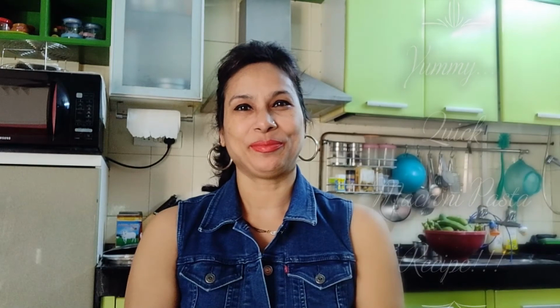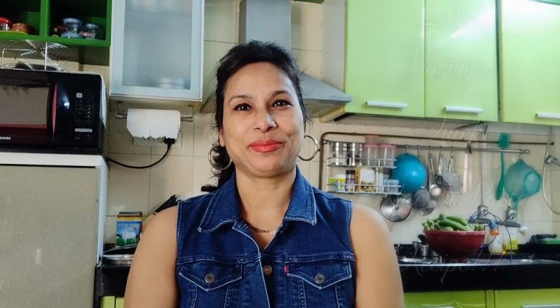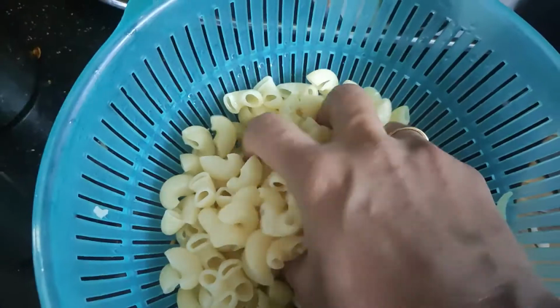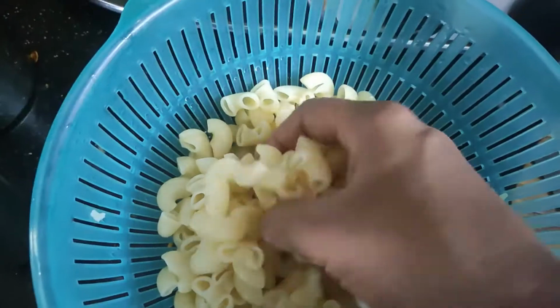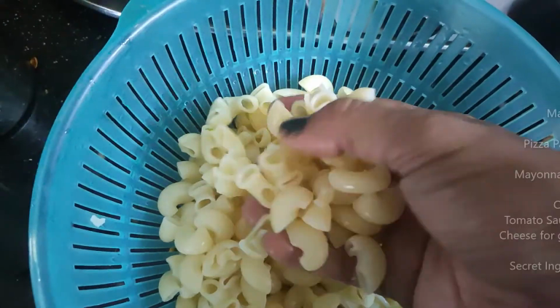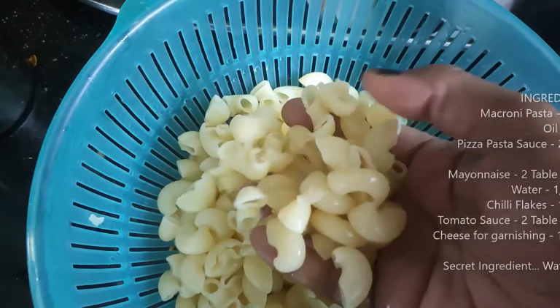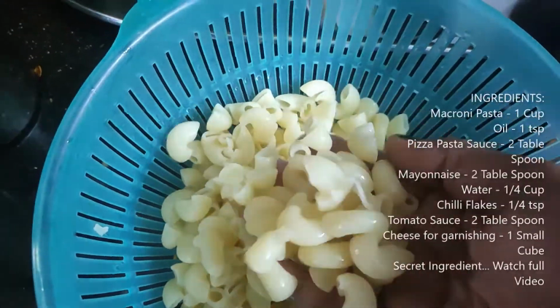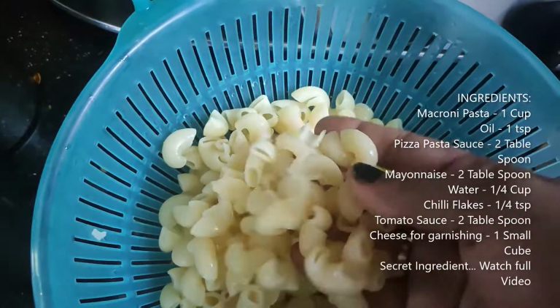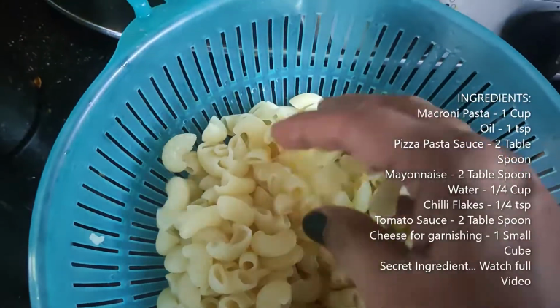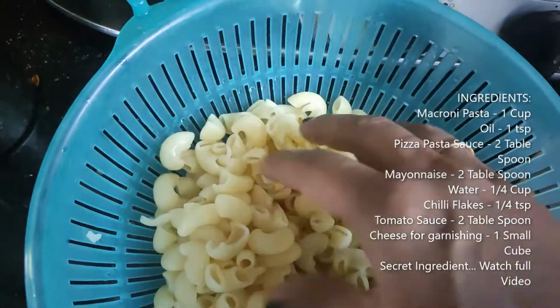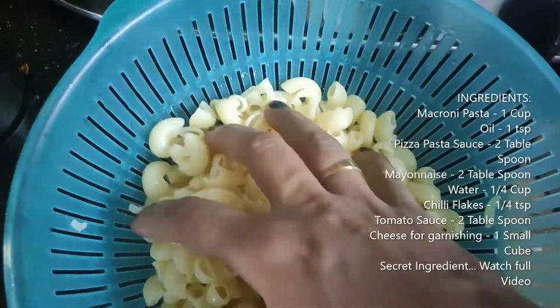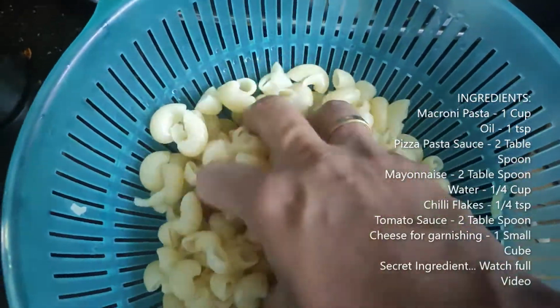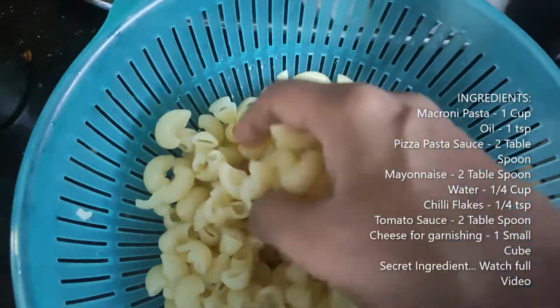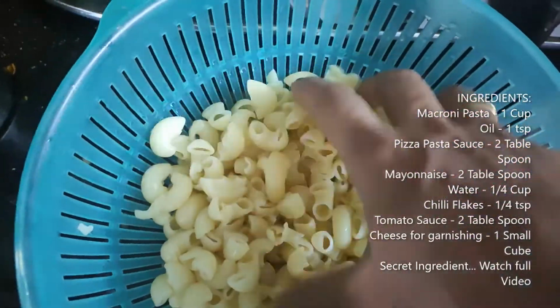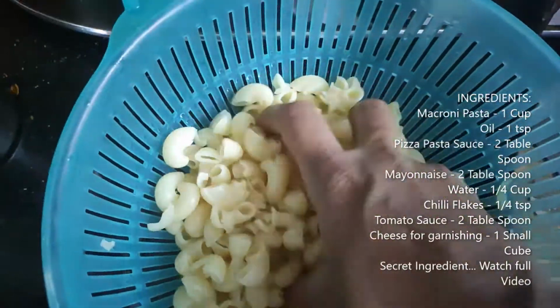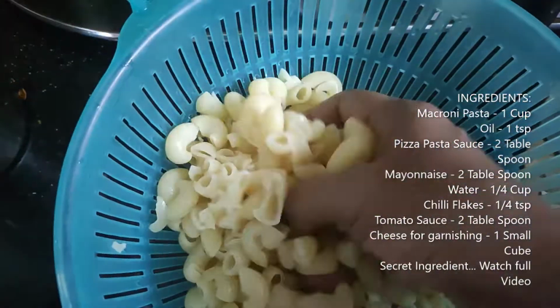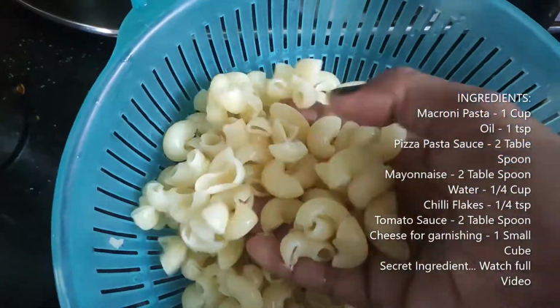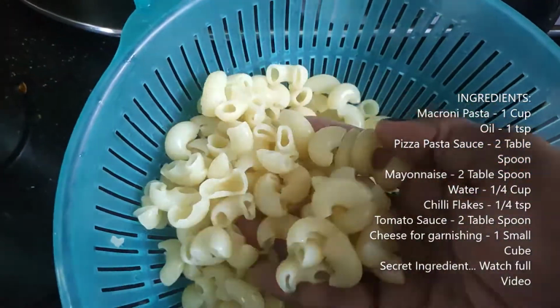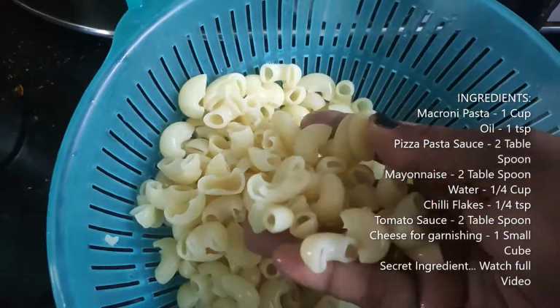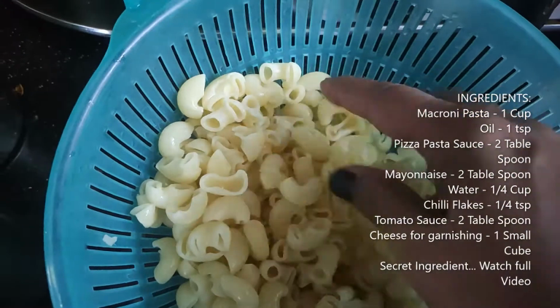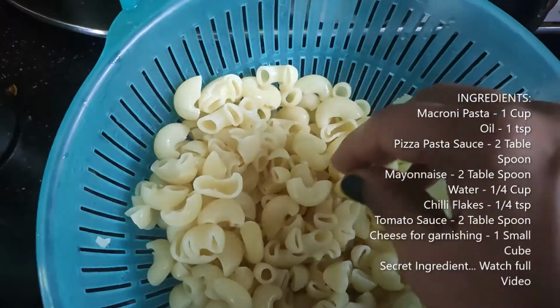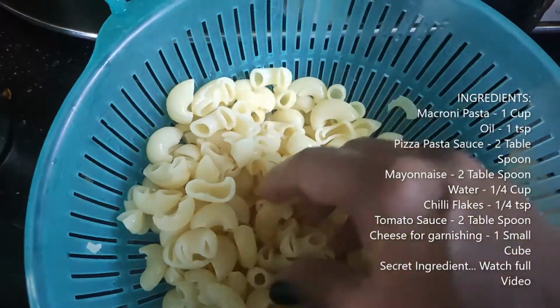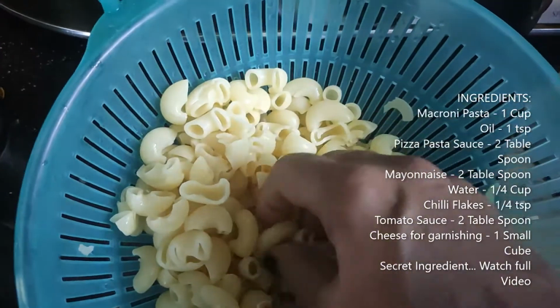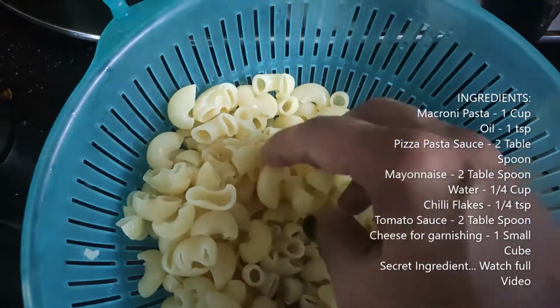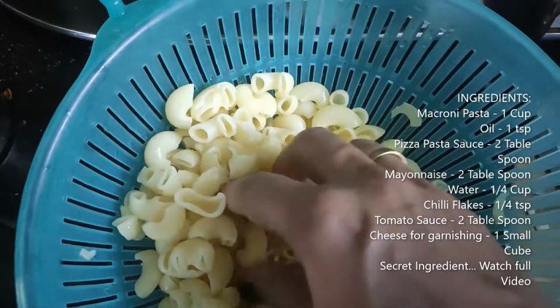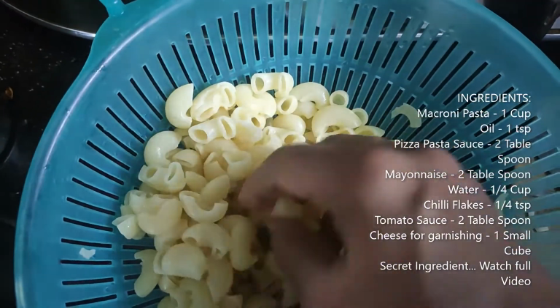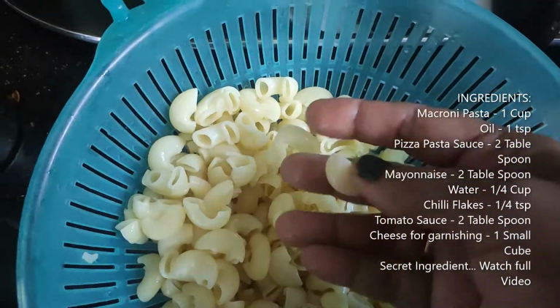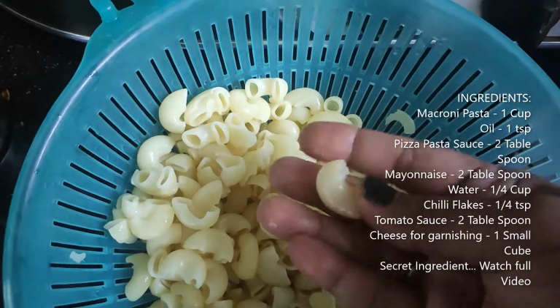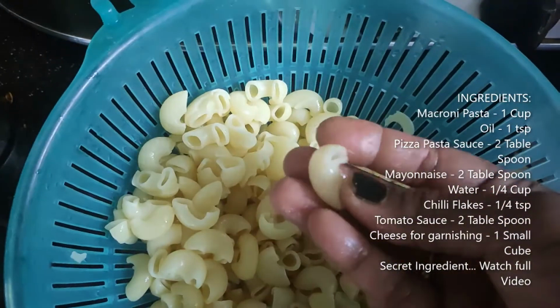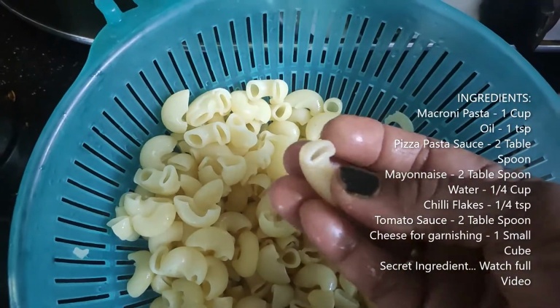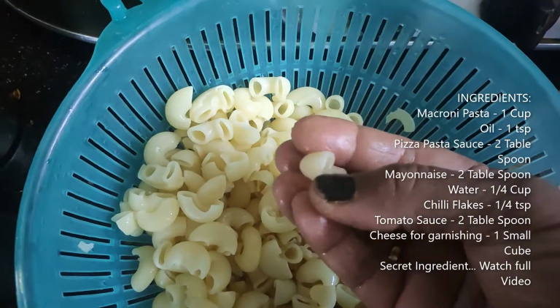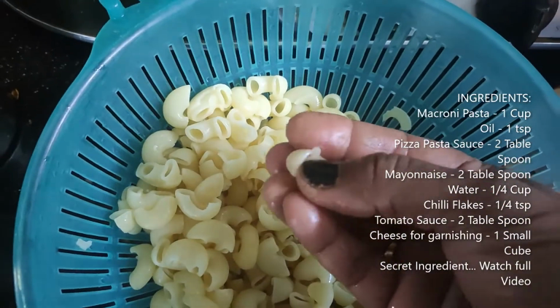I have taken the macaroni pasta and washed it in water, then drained it.